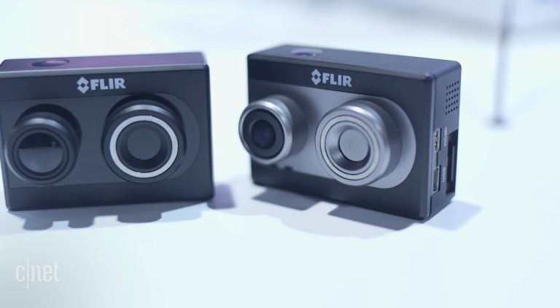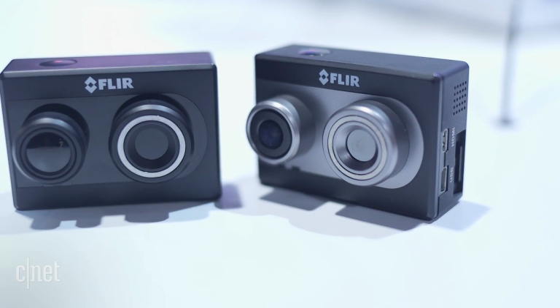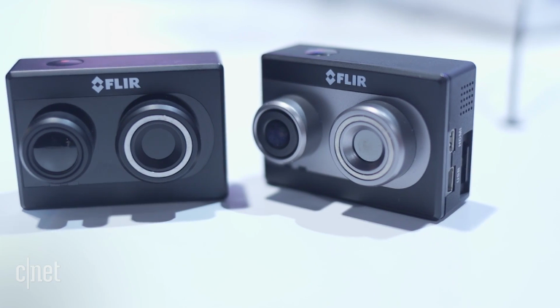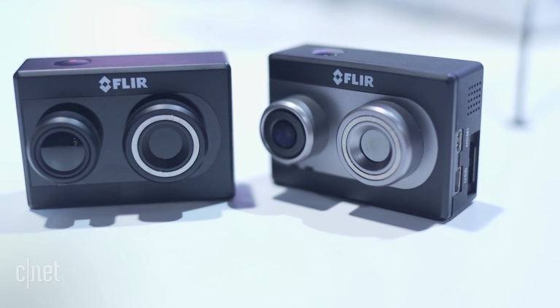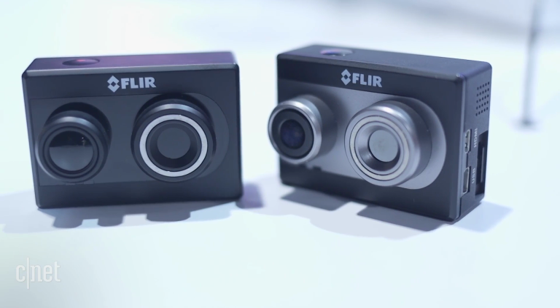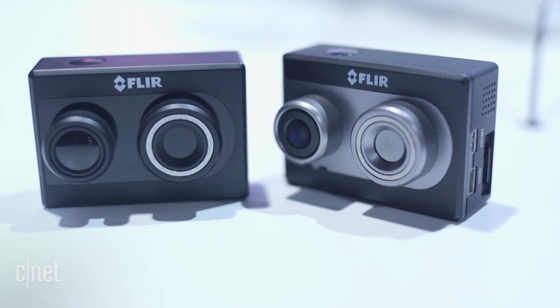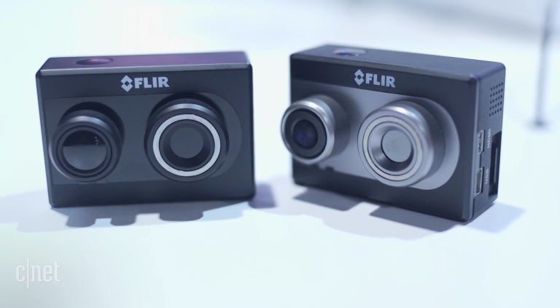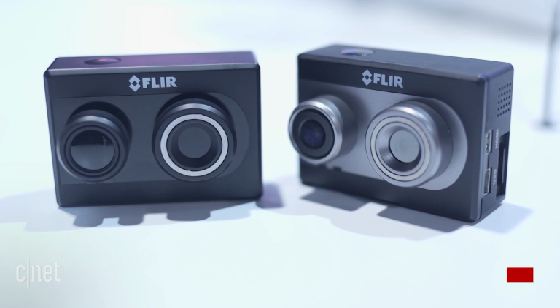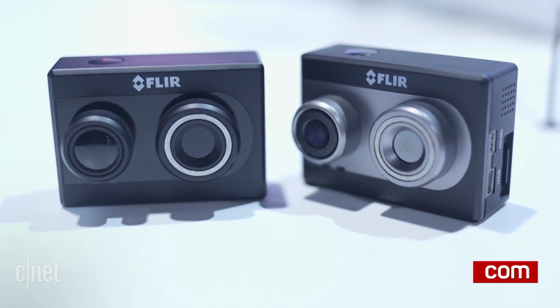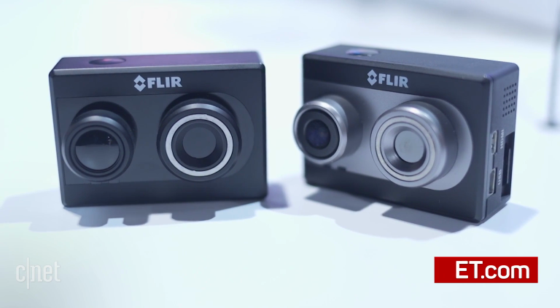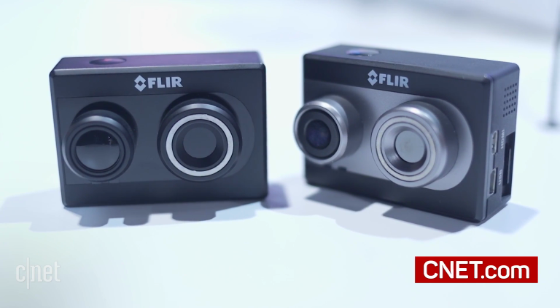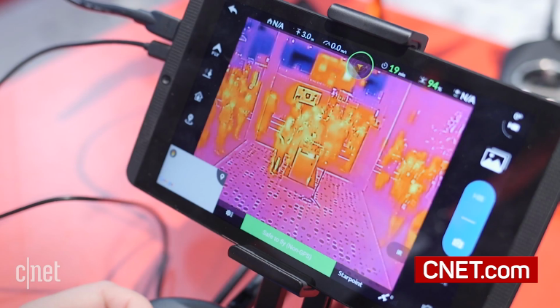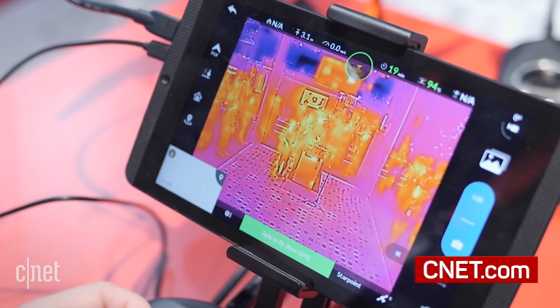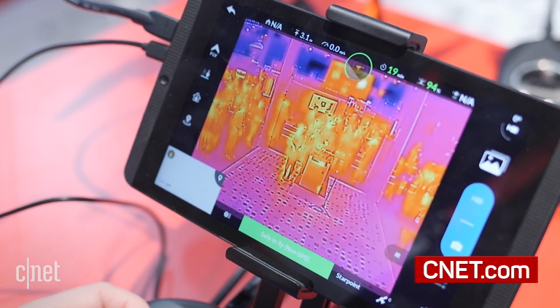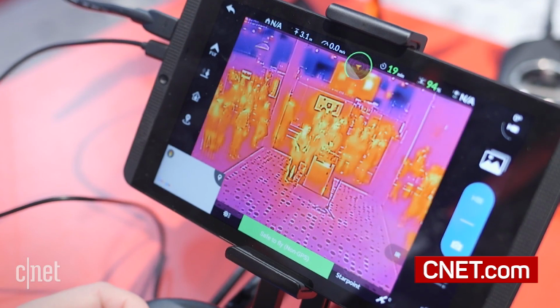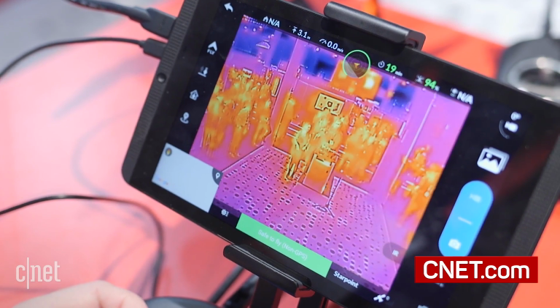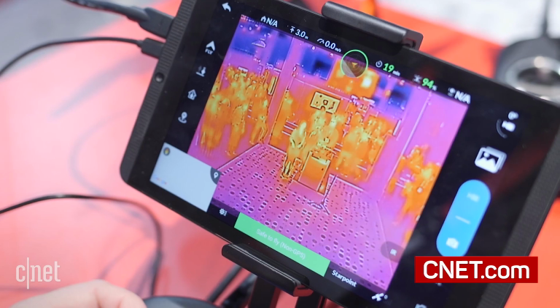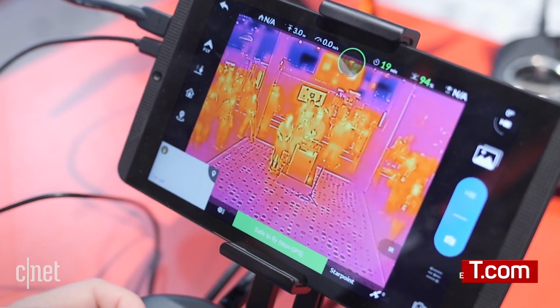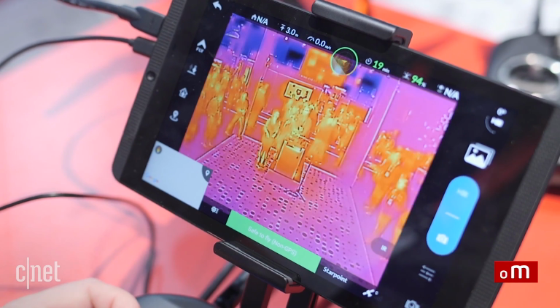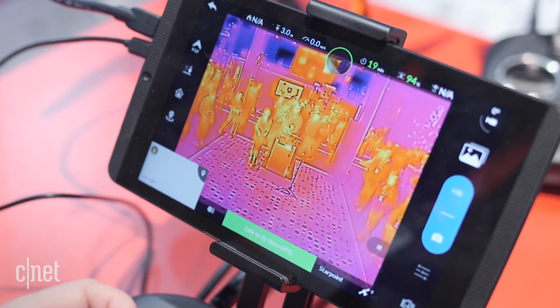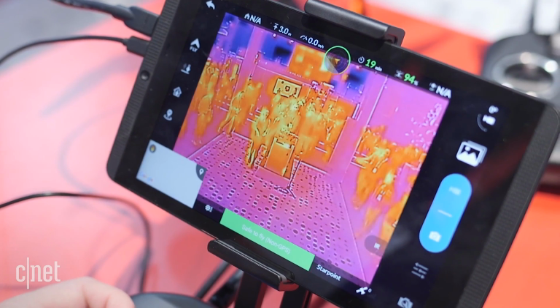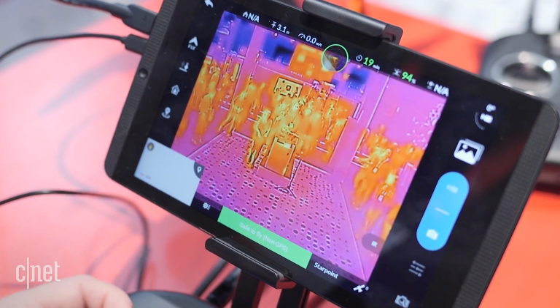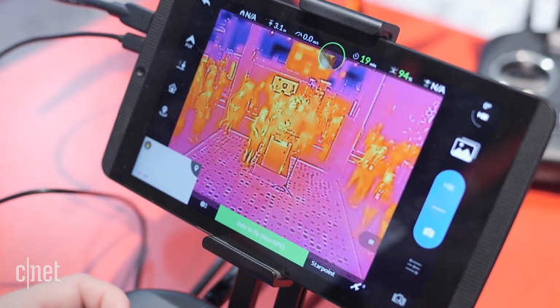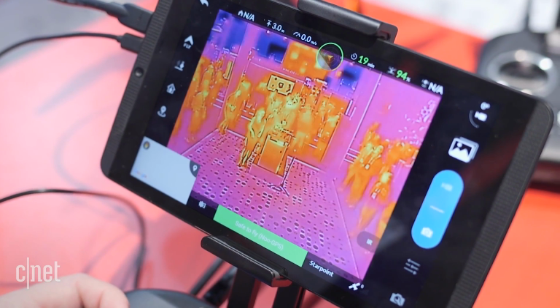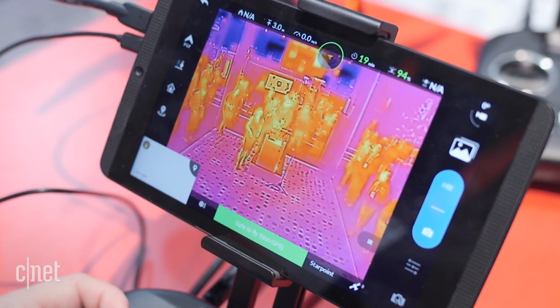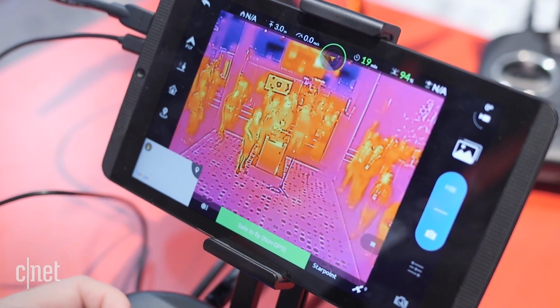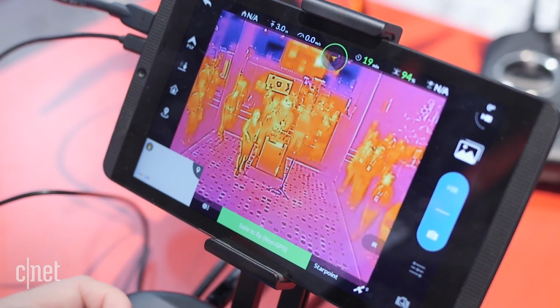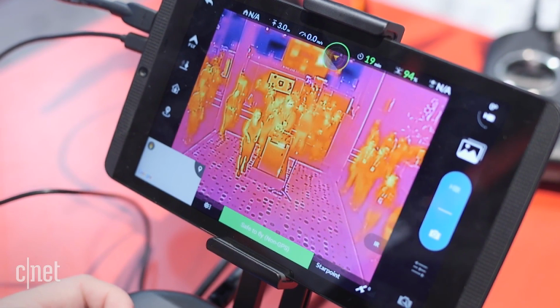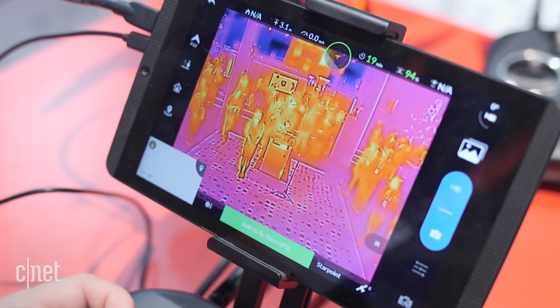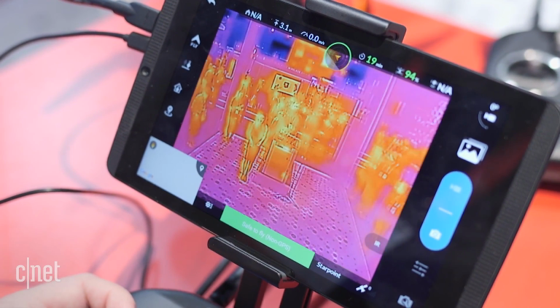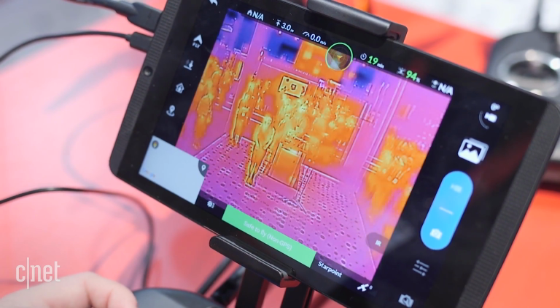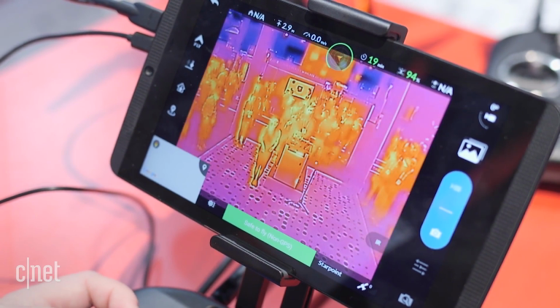Both cameras are available for purchase today. The Duo will cost $9.99 while the Duo R will cost $12.99.